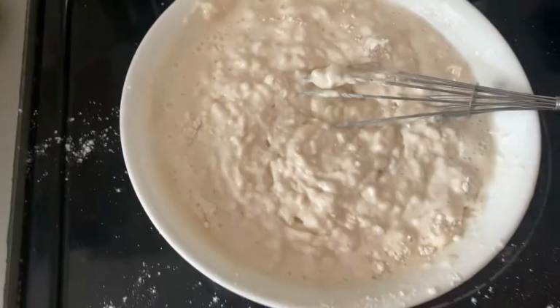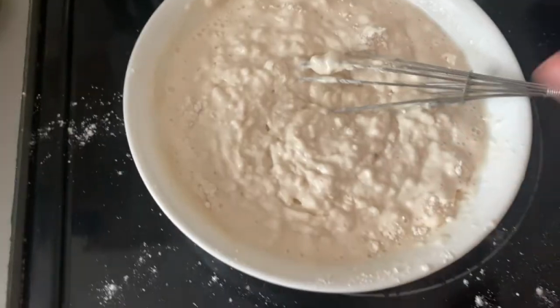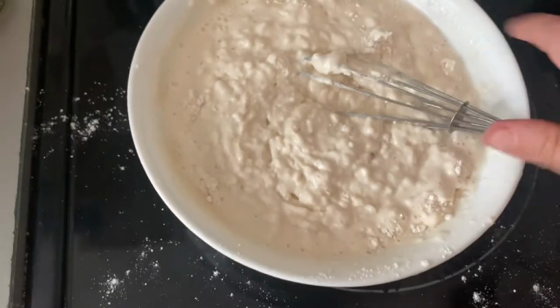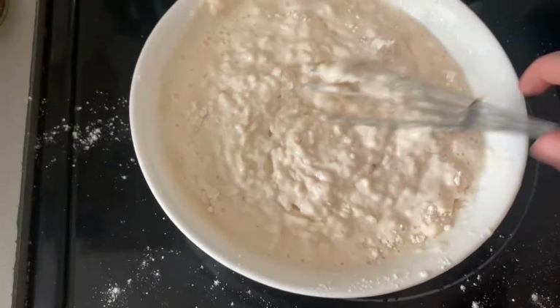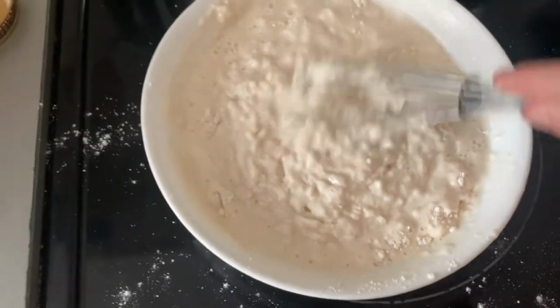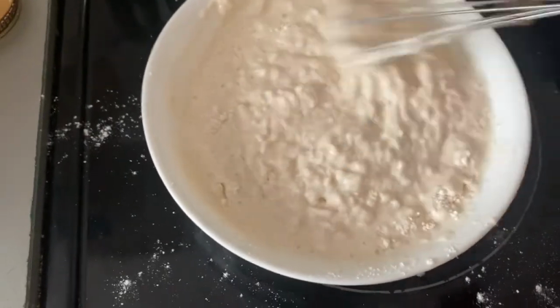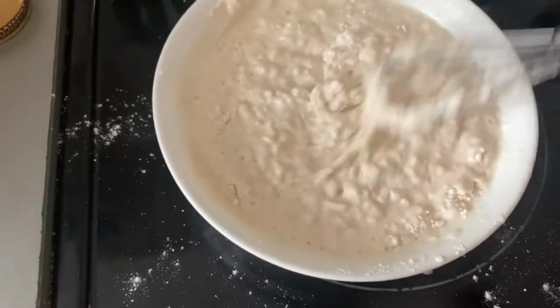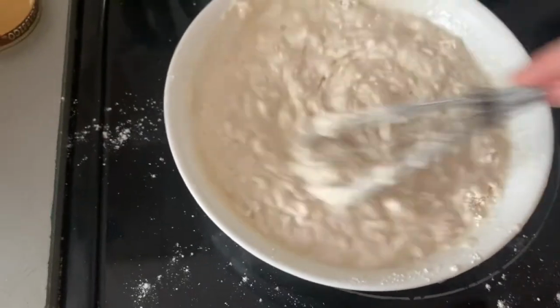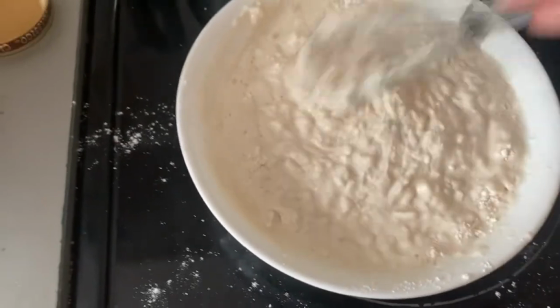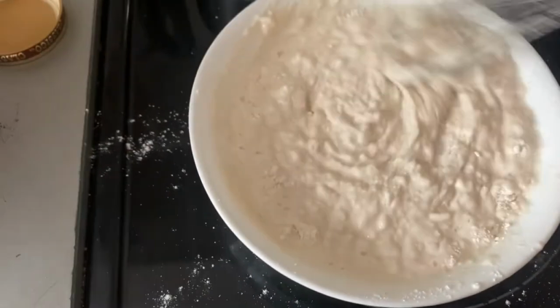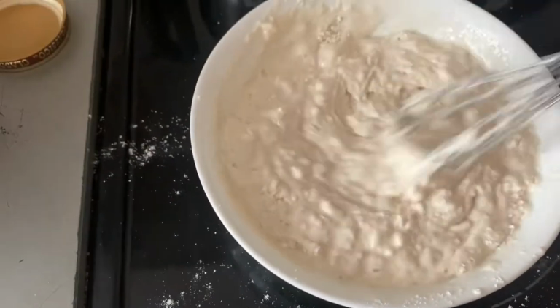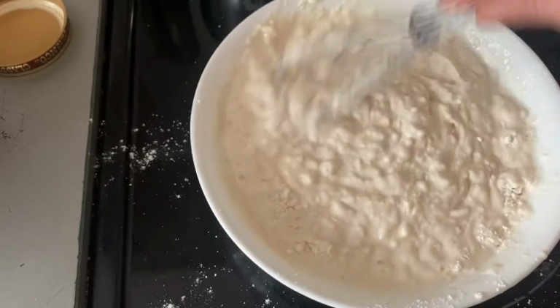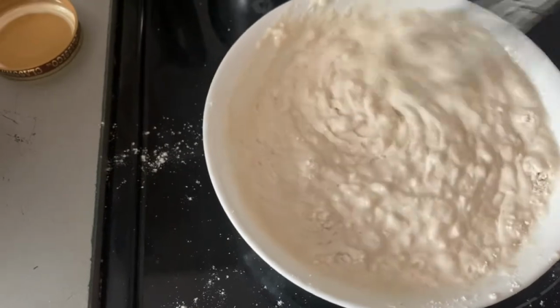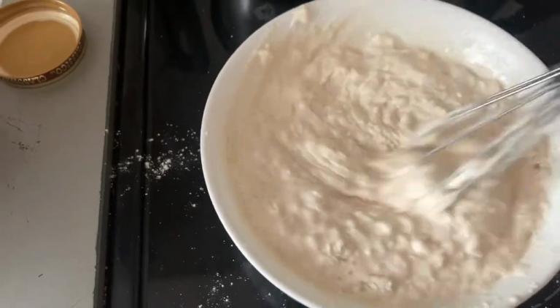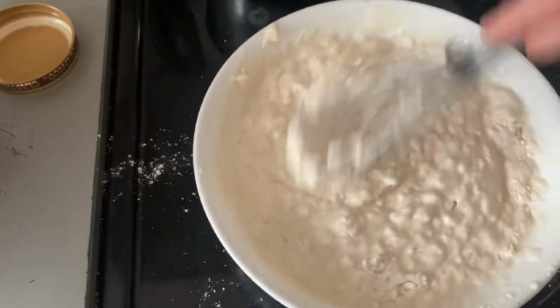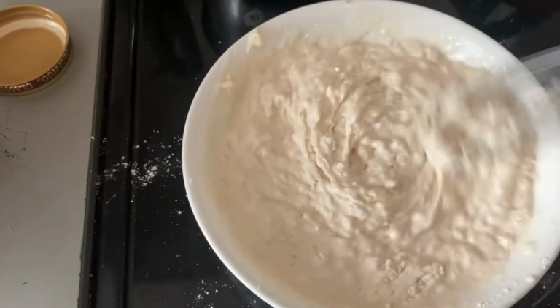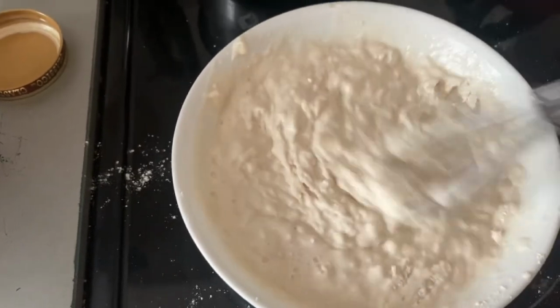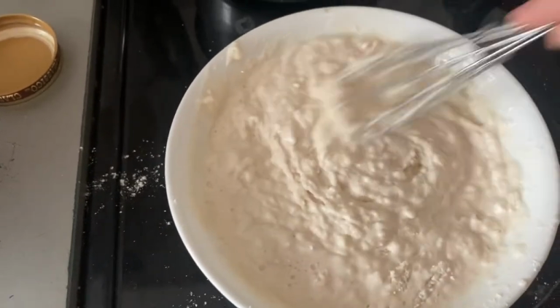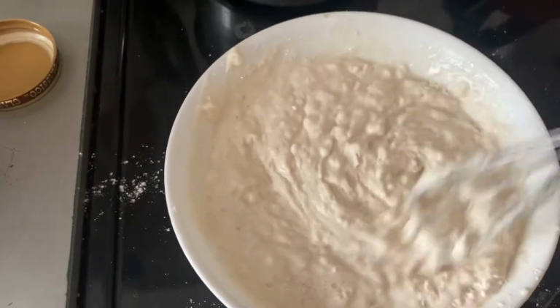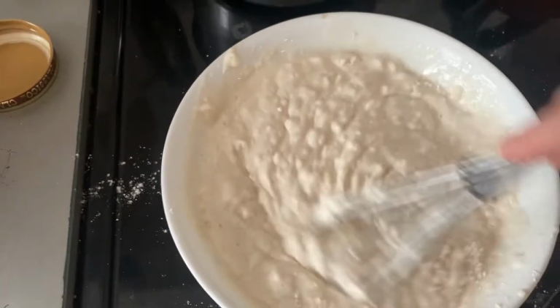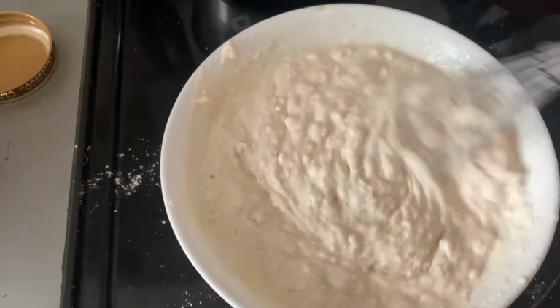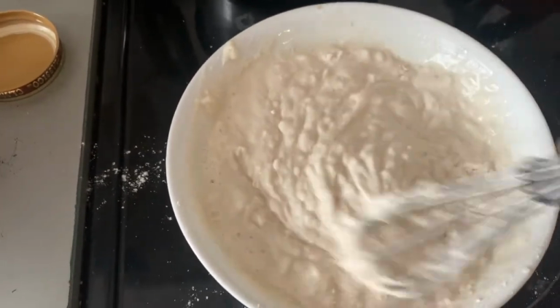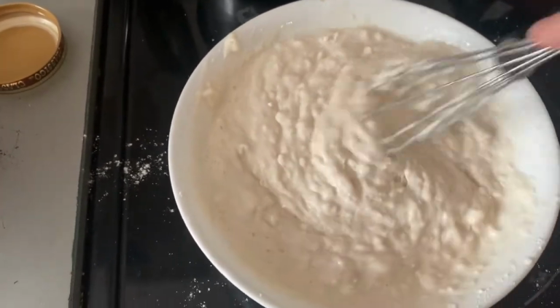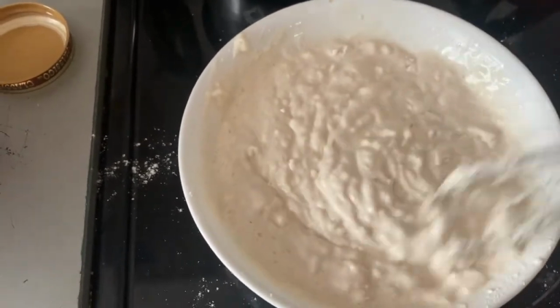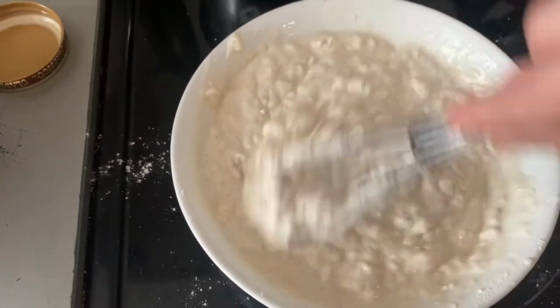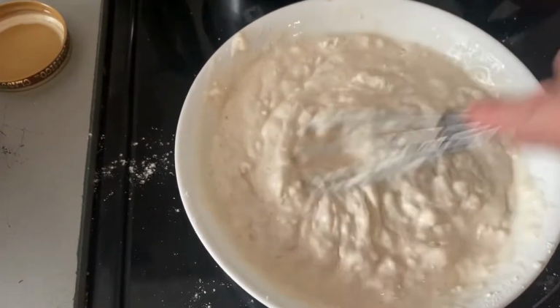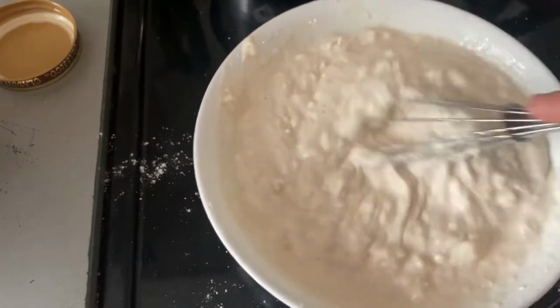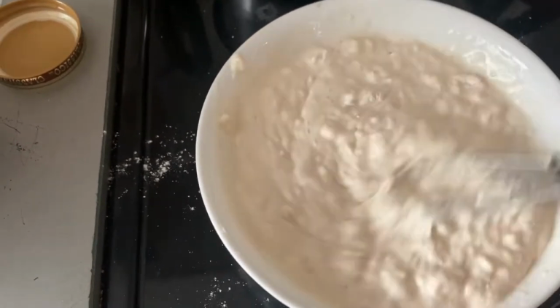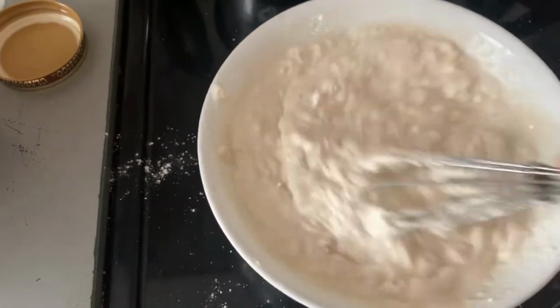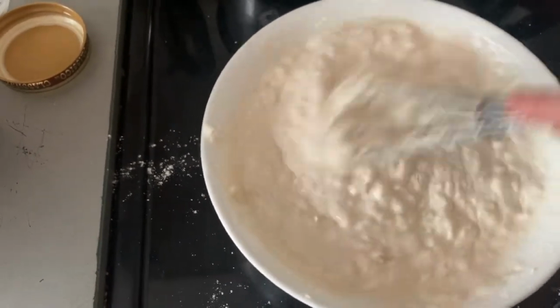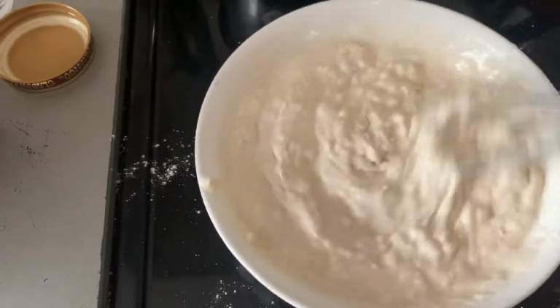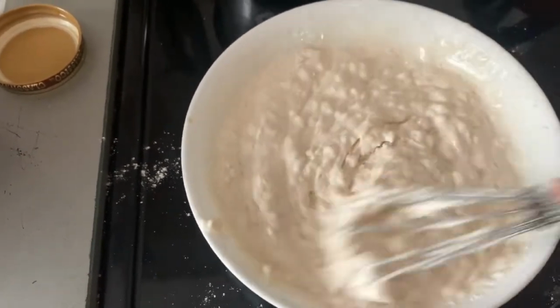It wasn't easy mixing this in such a small bowl, but I'm just about done. Now I'm going to portion it out into the waffle molds.